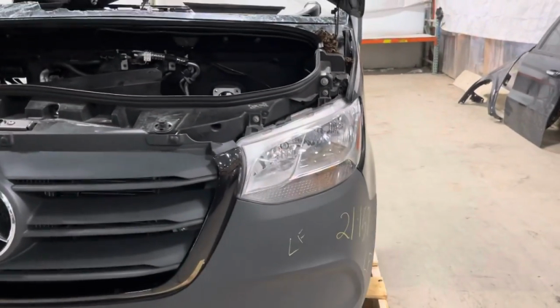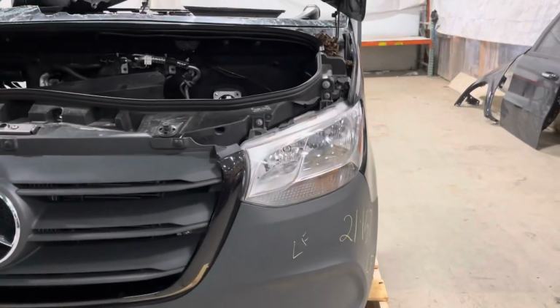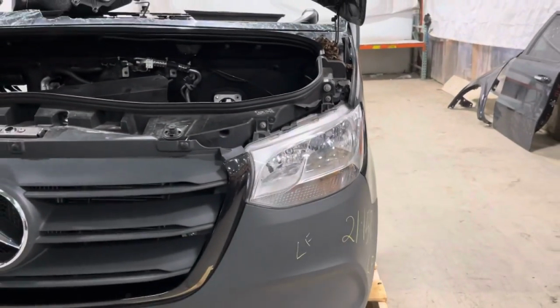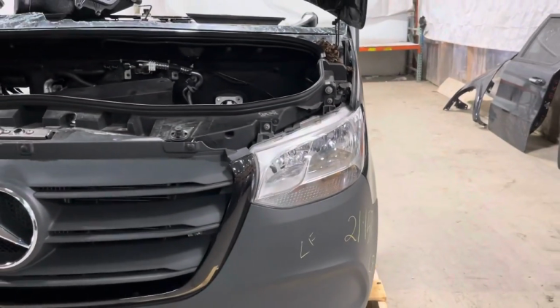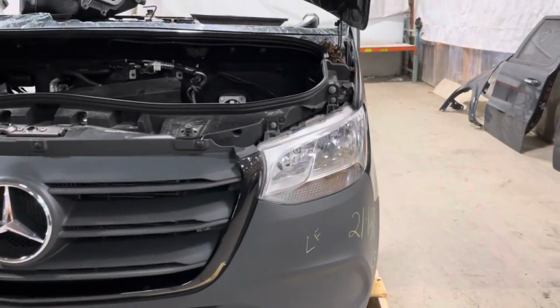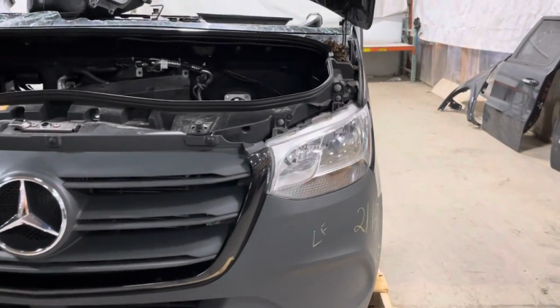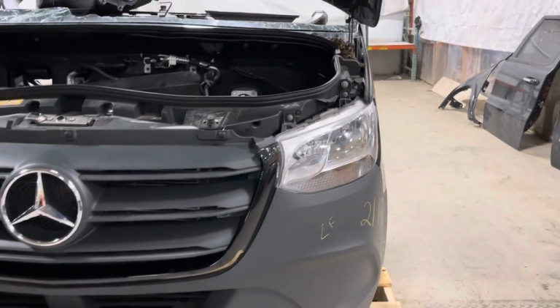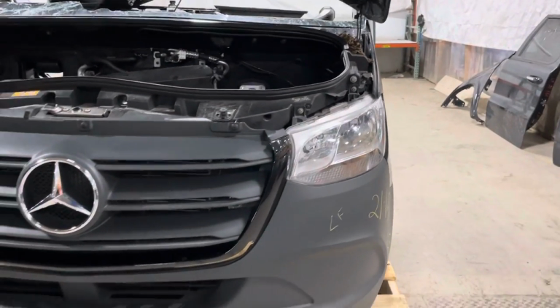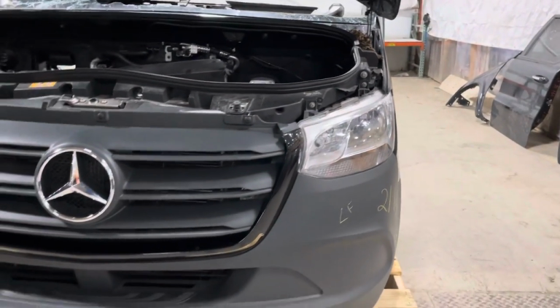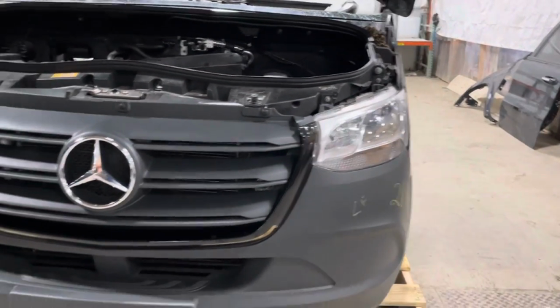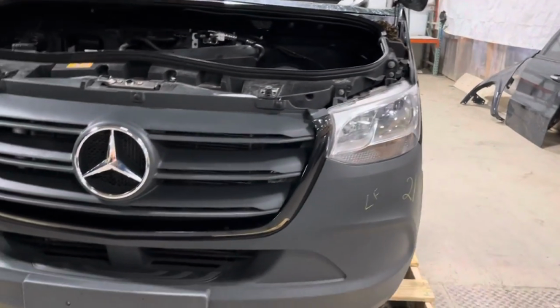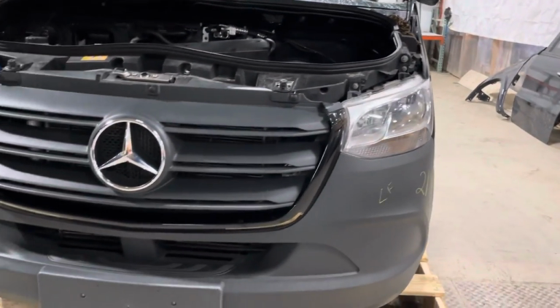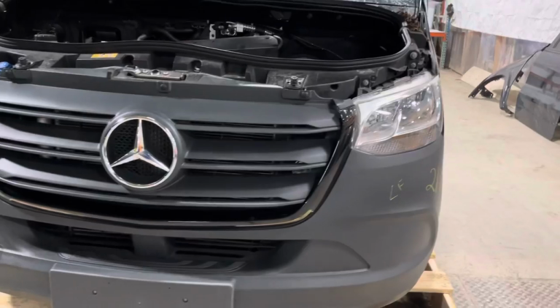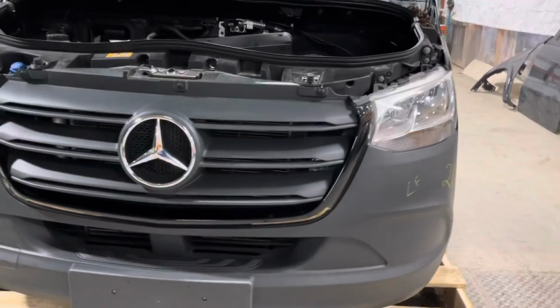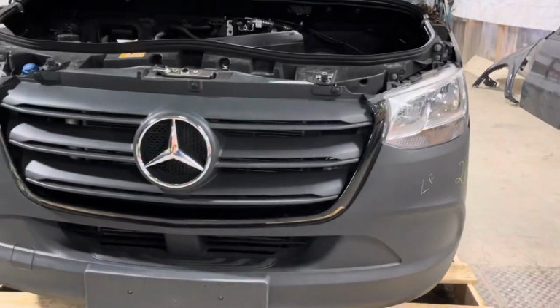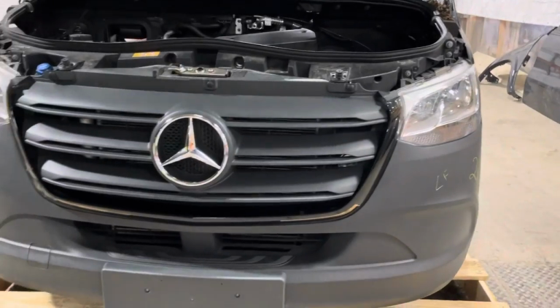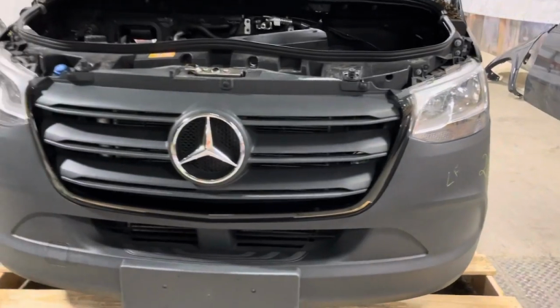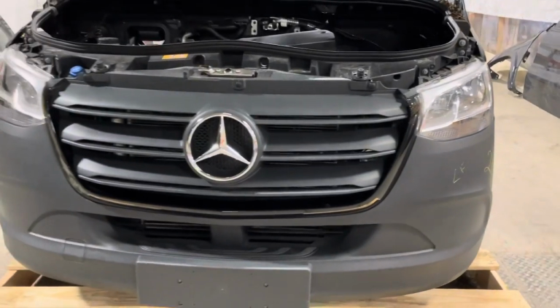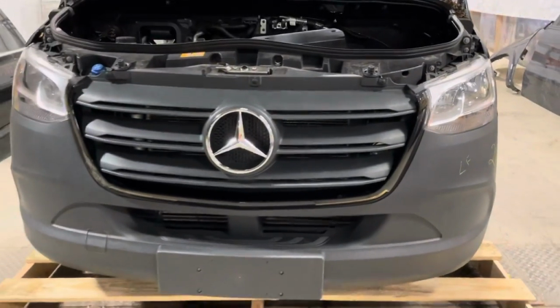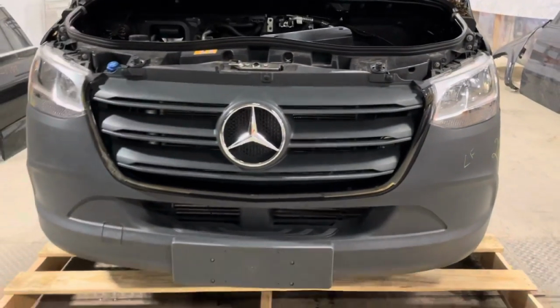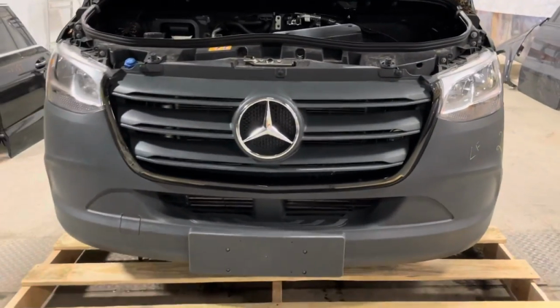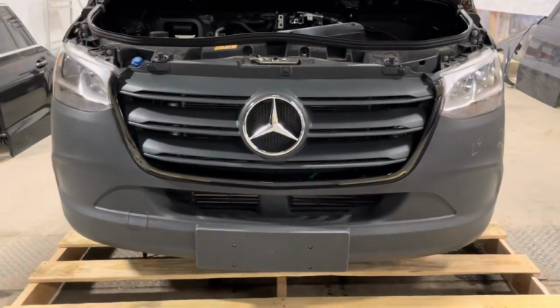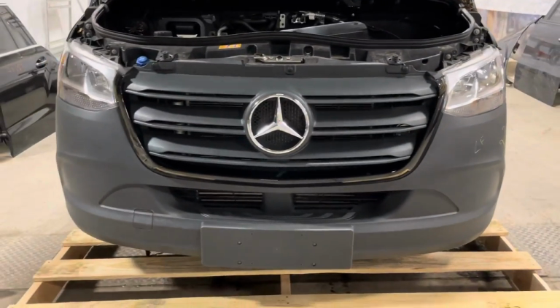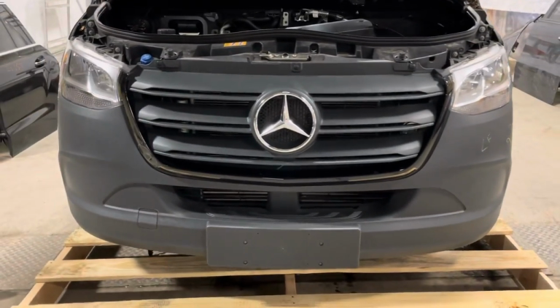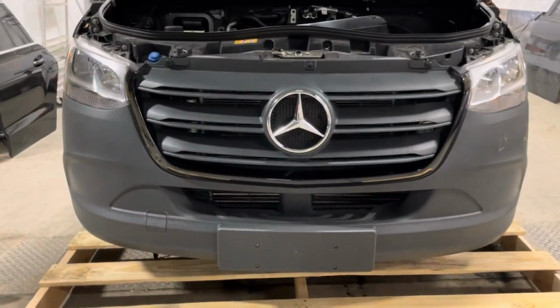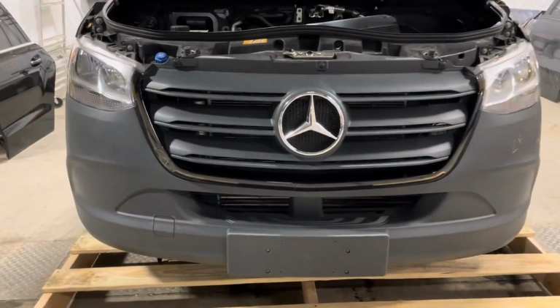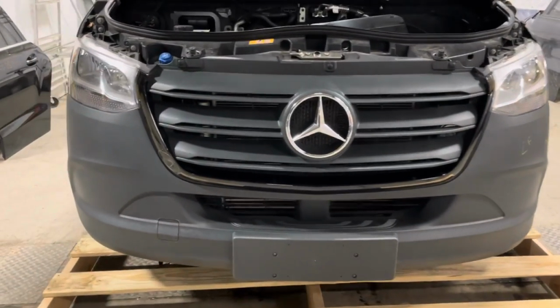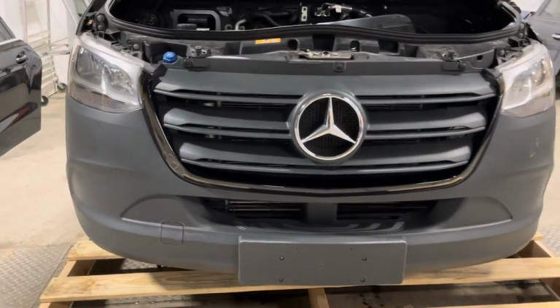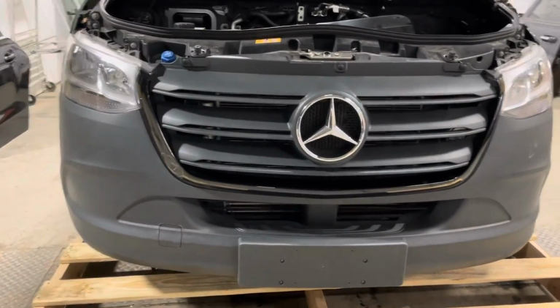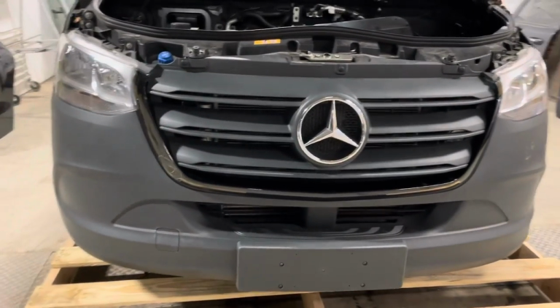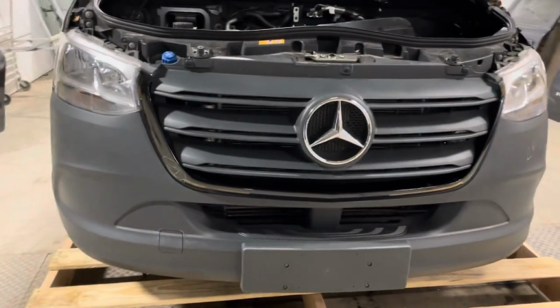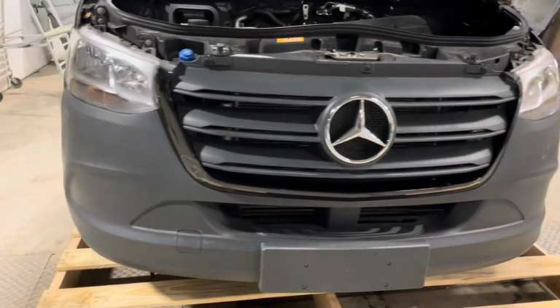Headlights are halogen, good to go. Big massive grille.